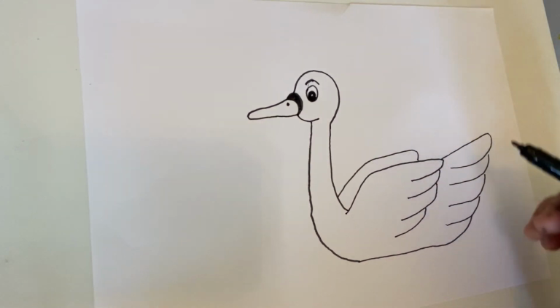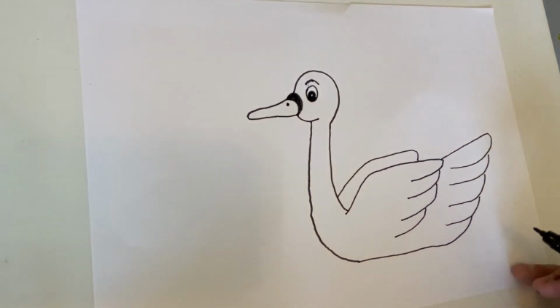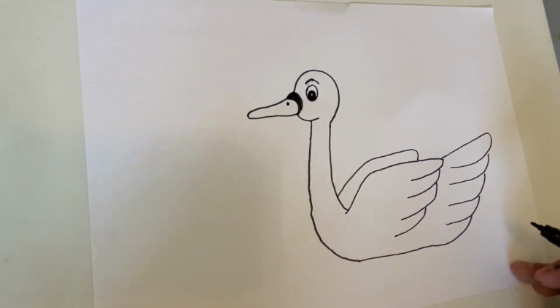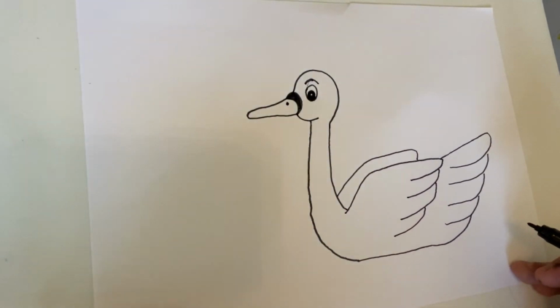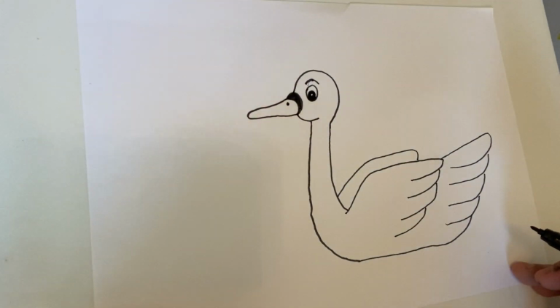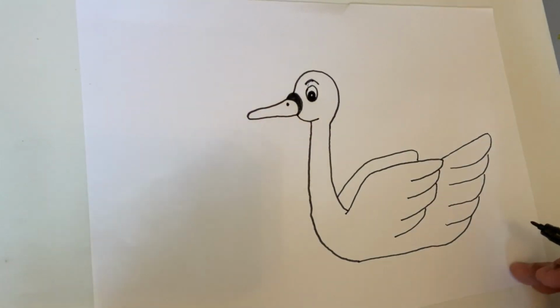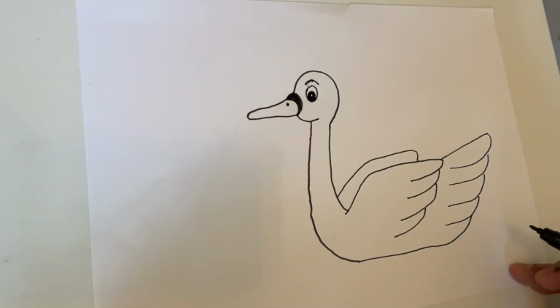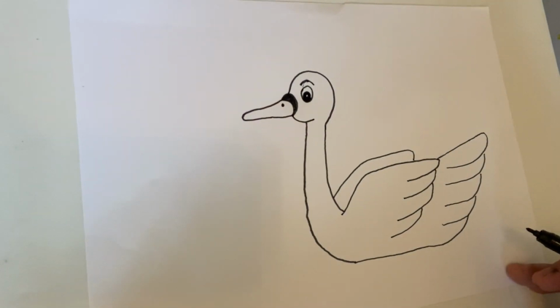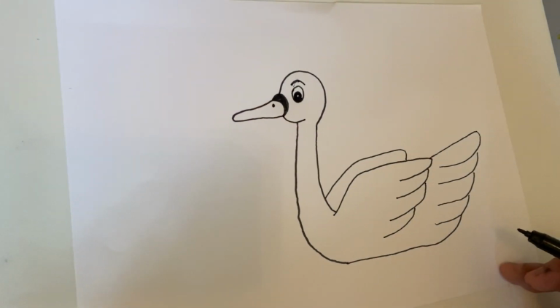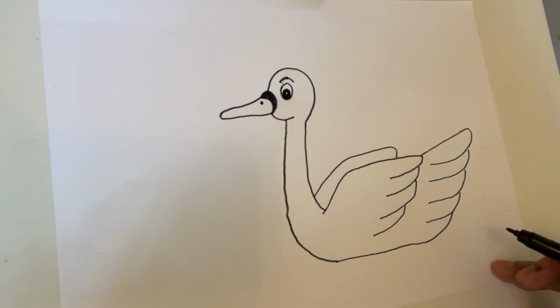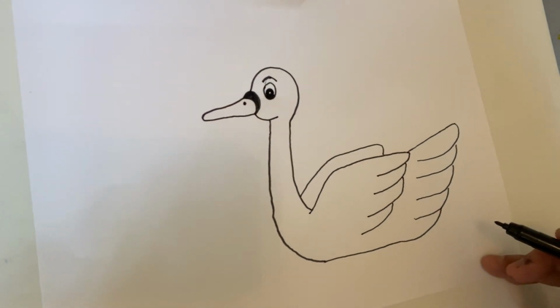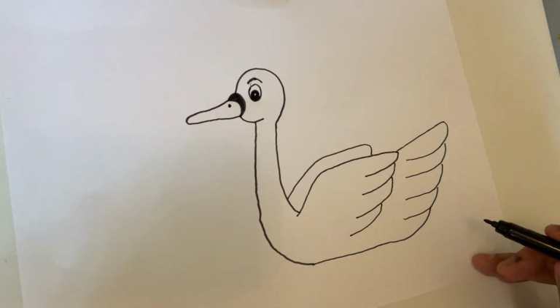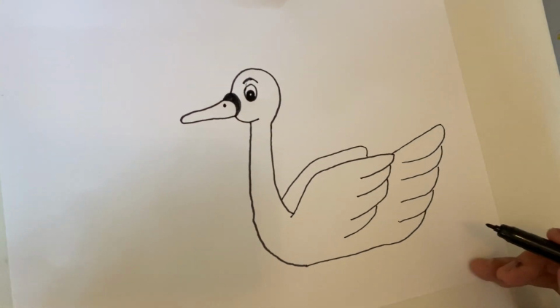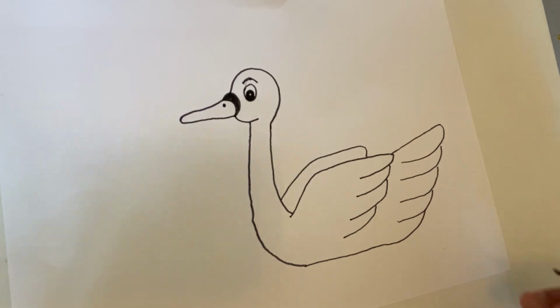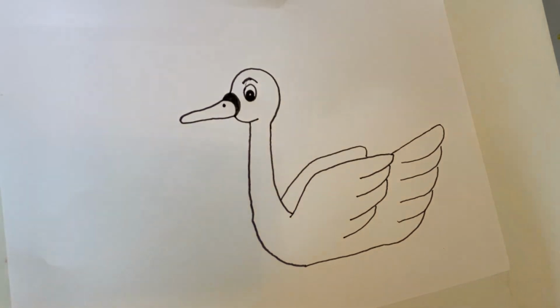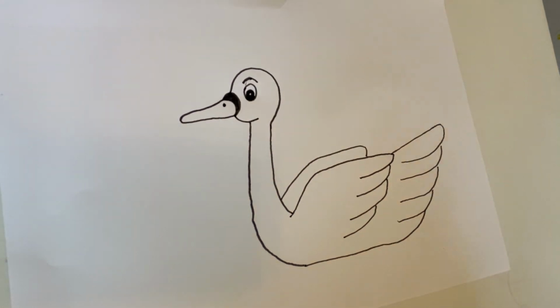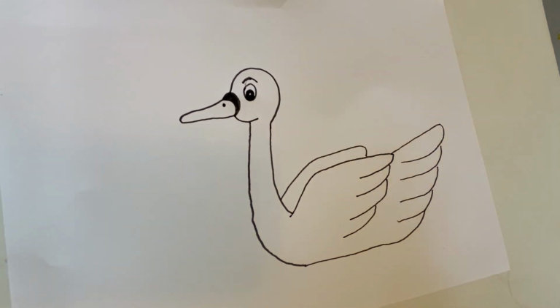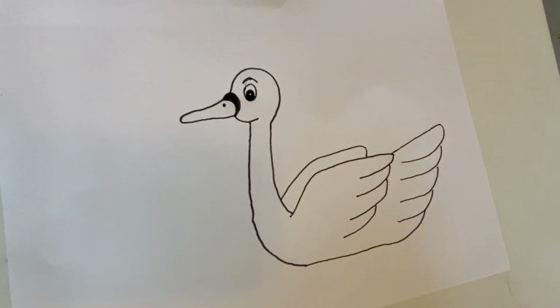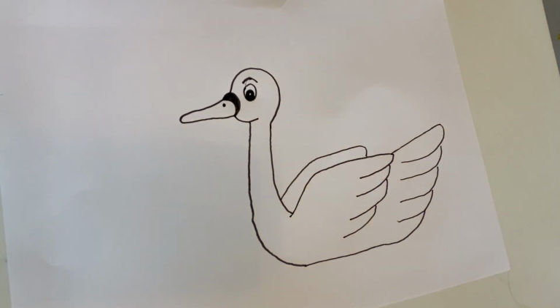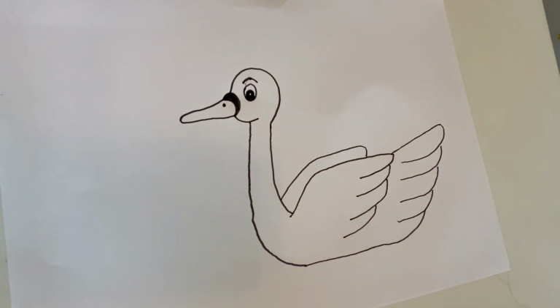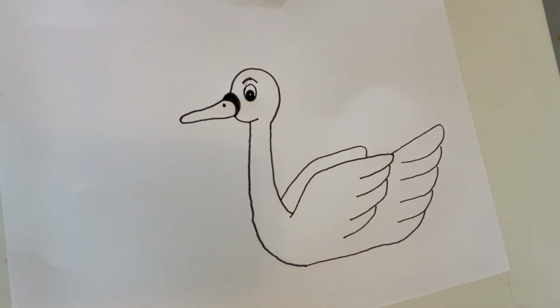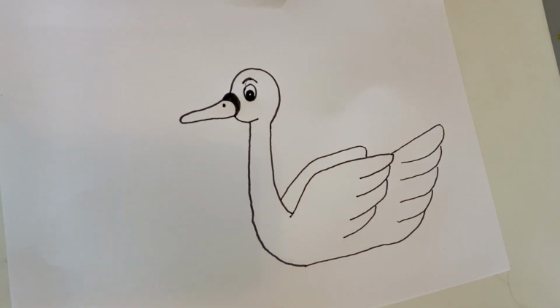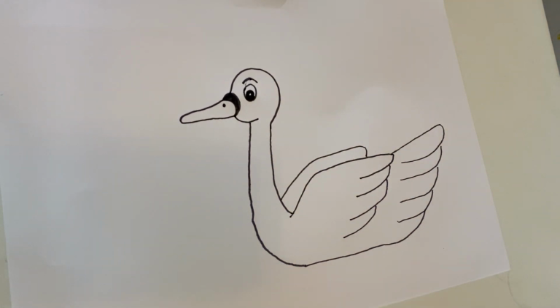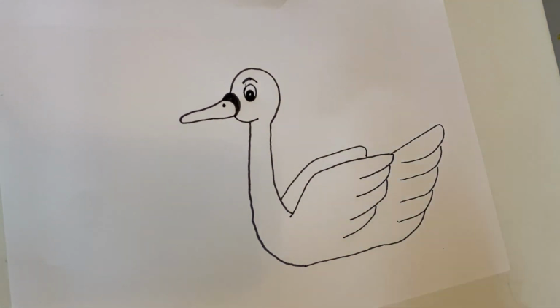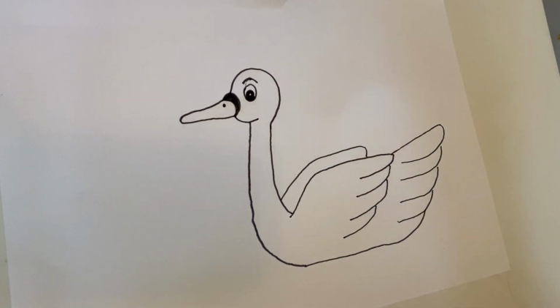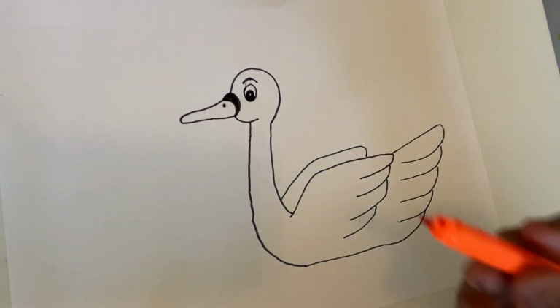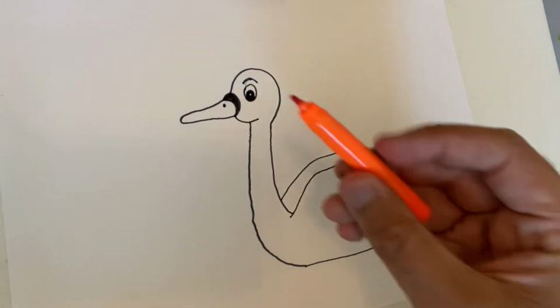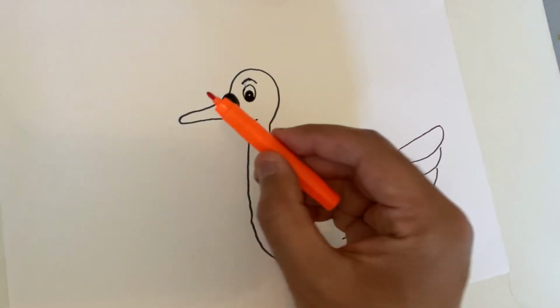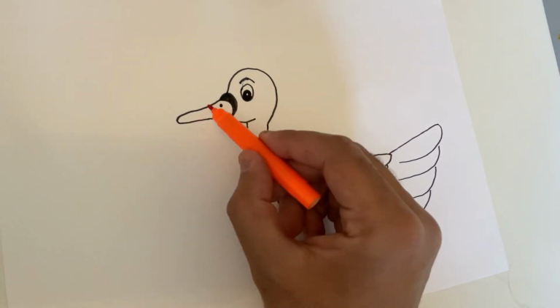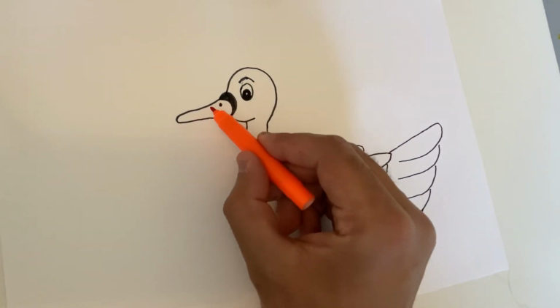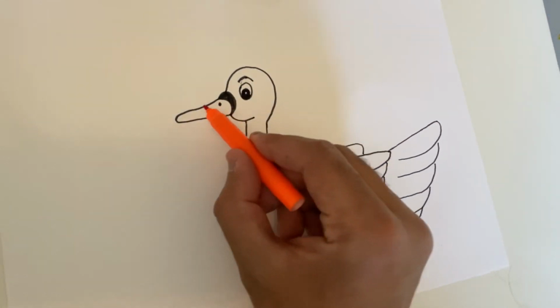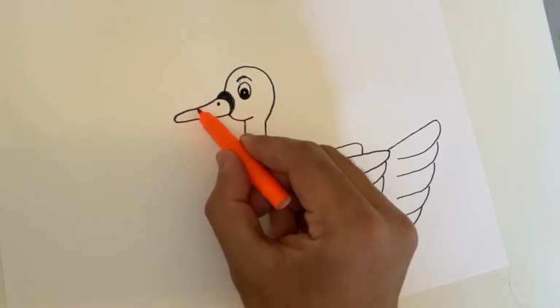And that is the swan! Let's color in the beak orange.